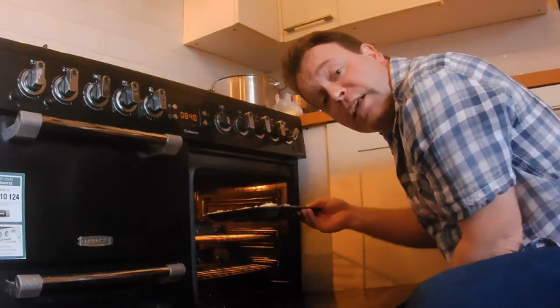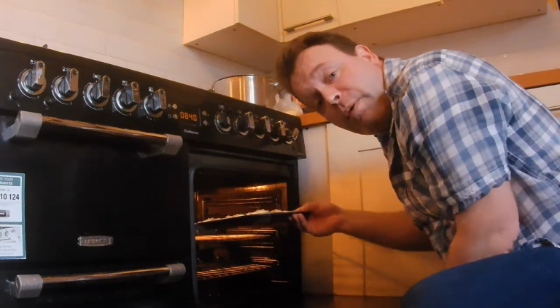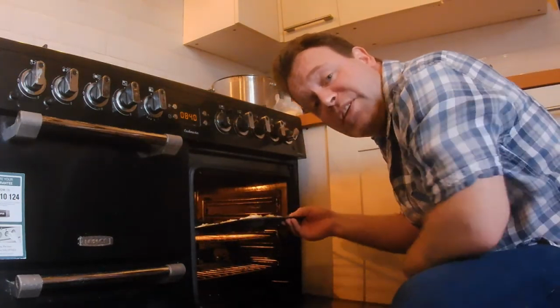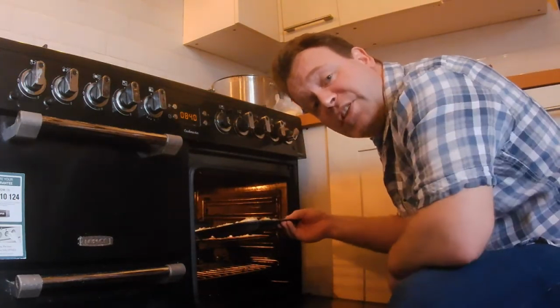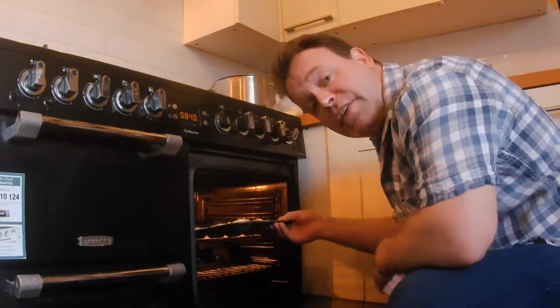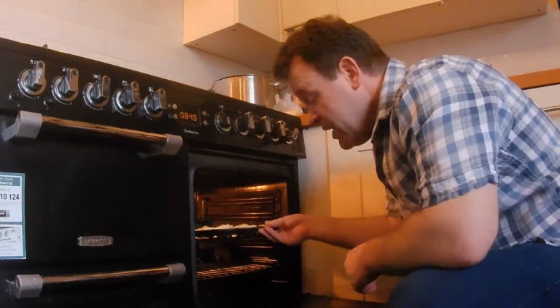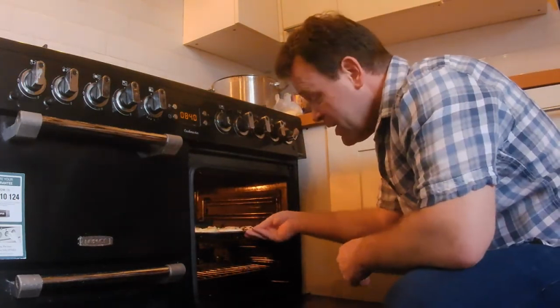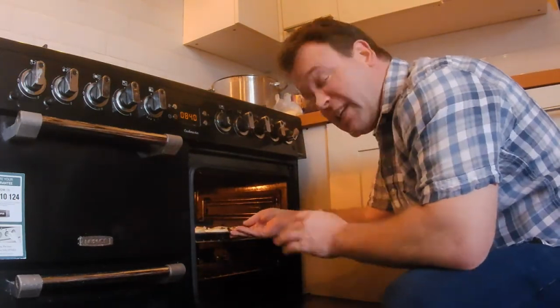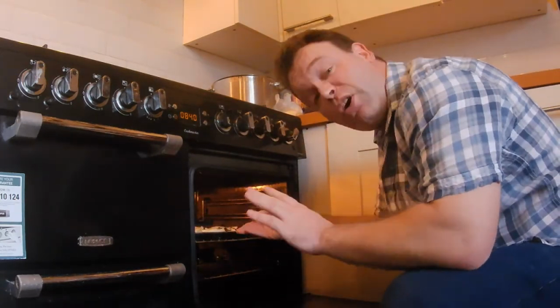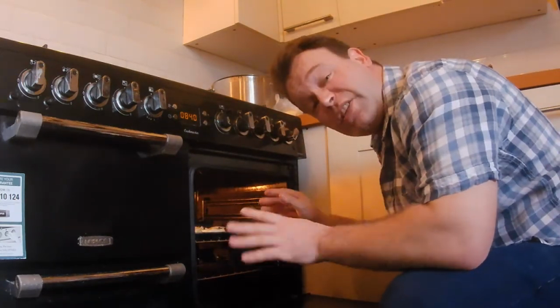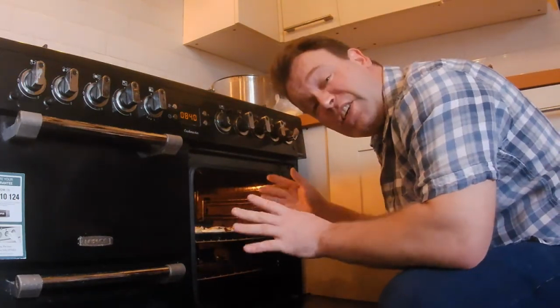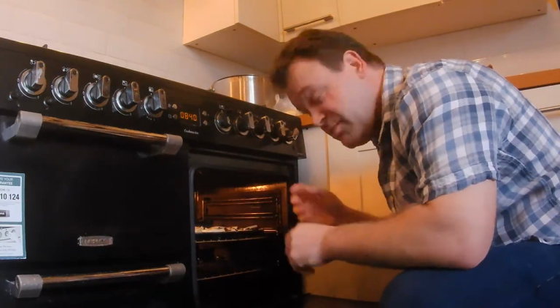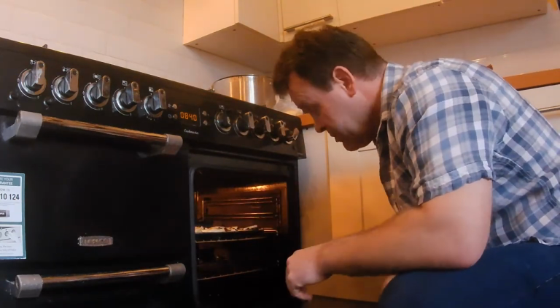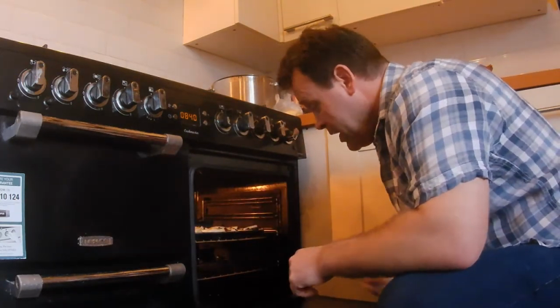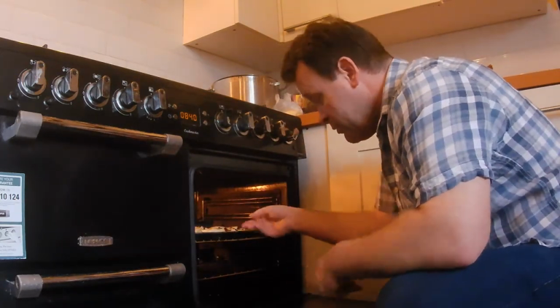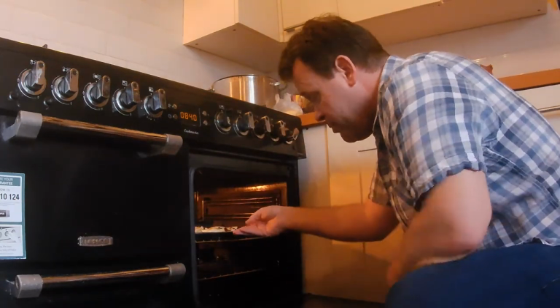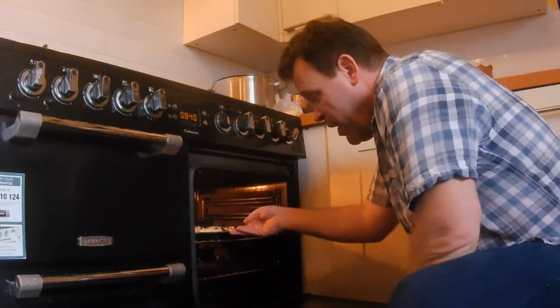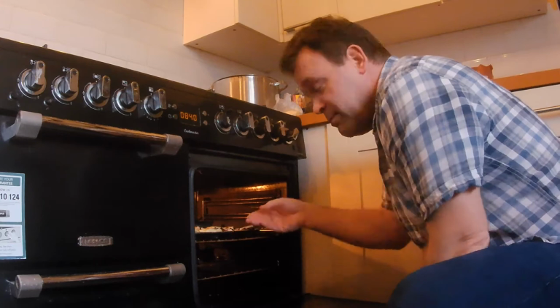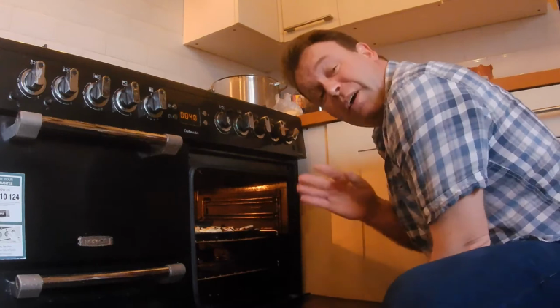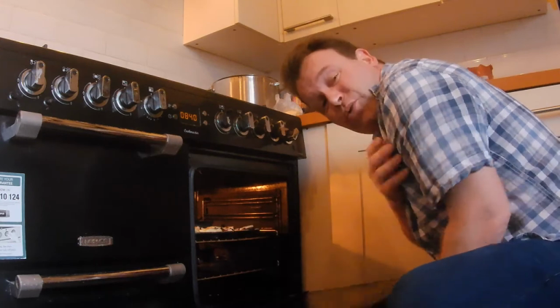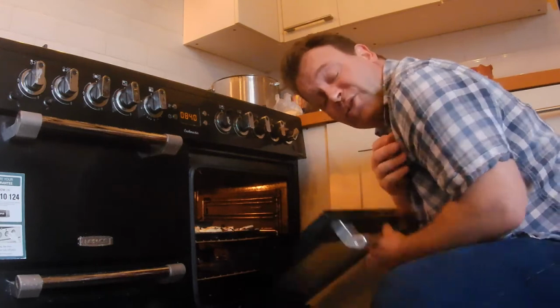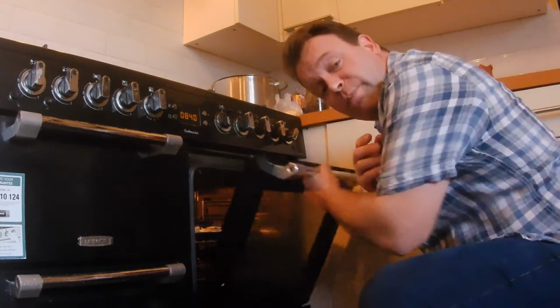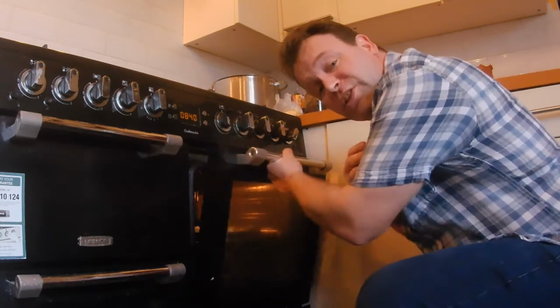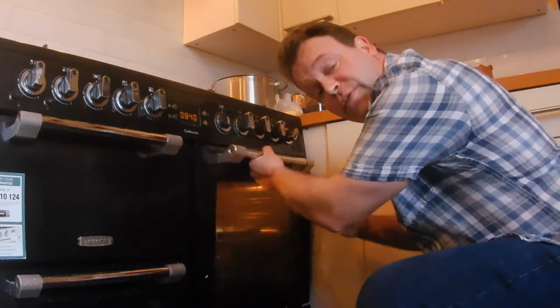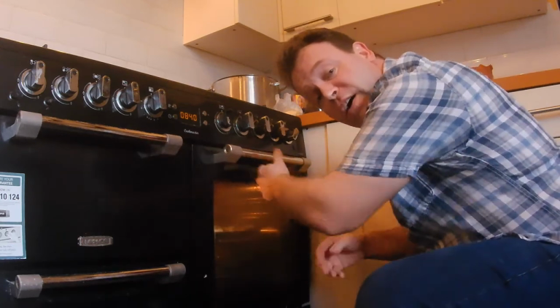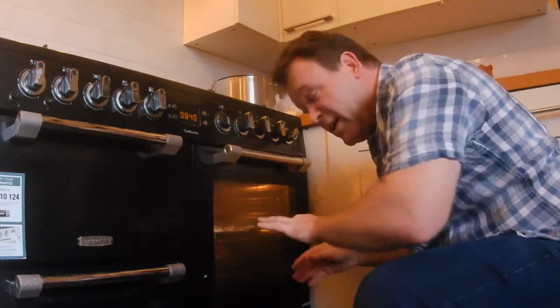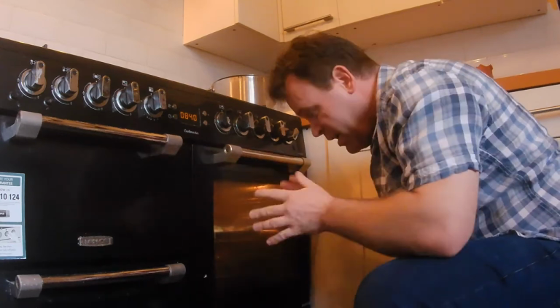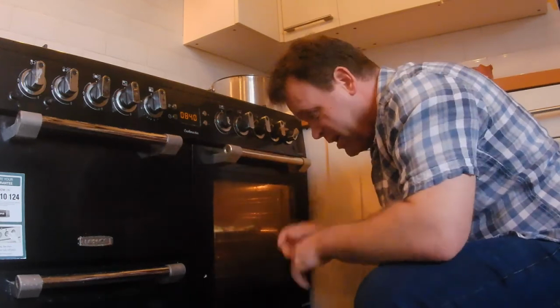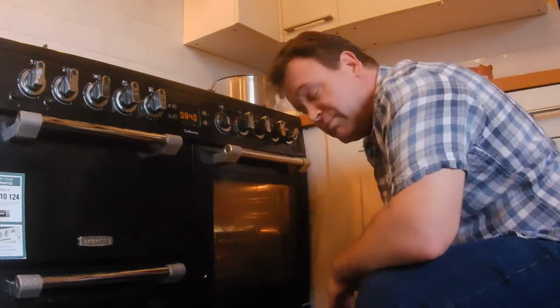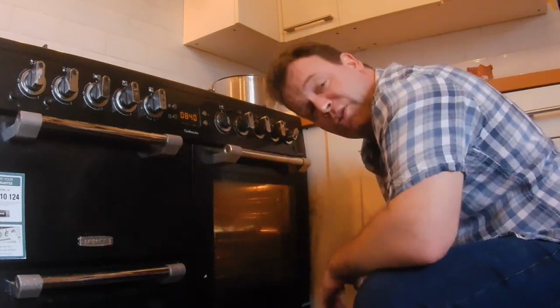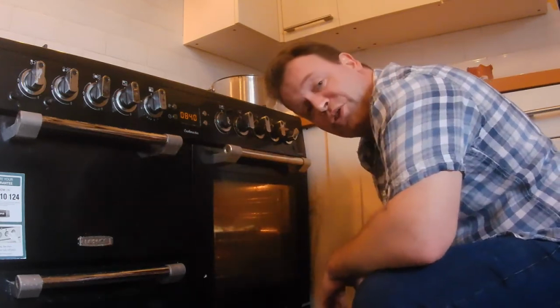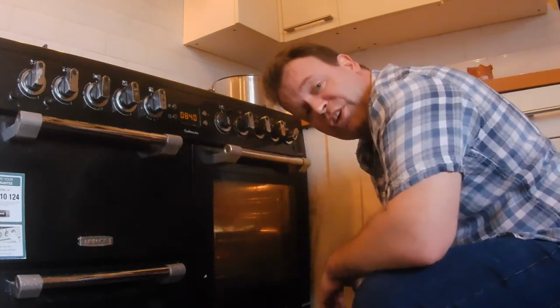Let's pop these into the oven — gas mark six-ish — and we should be fine. About 20 or so minutes, 25. Use your judgment.